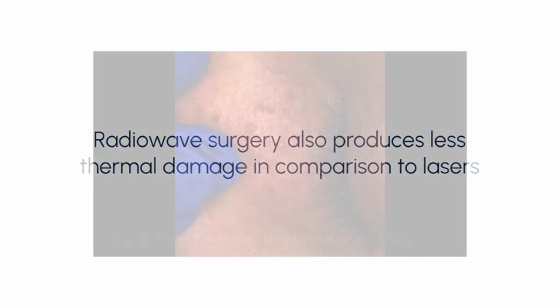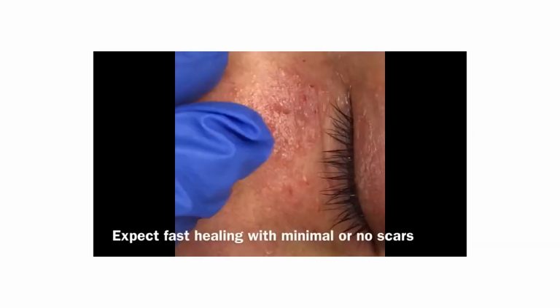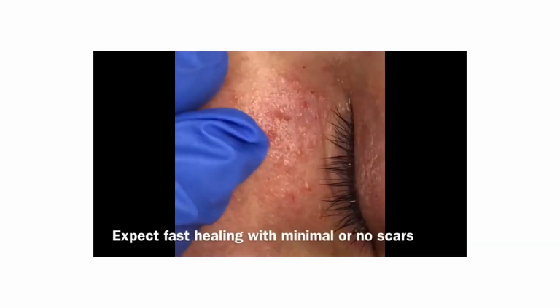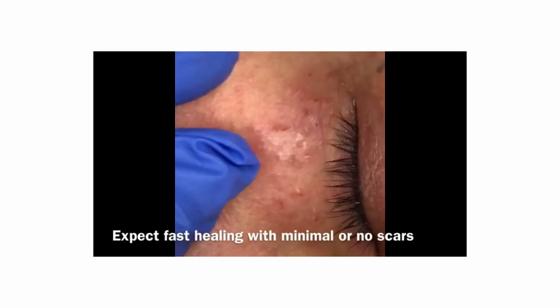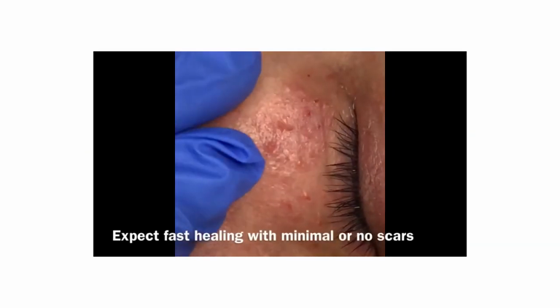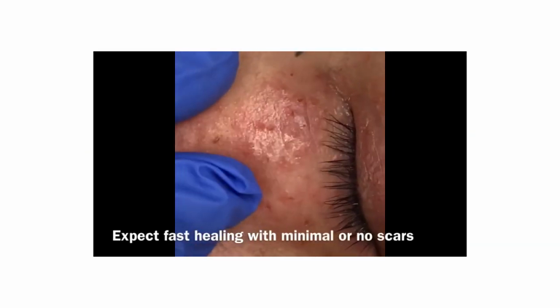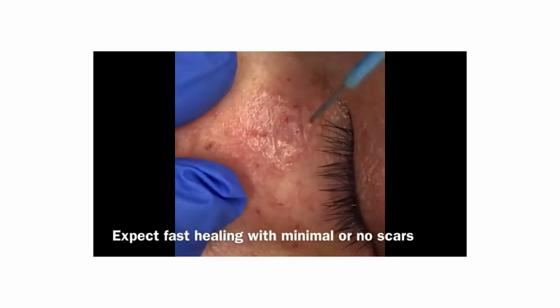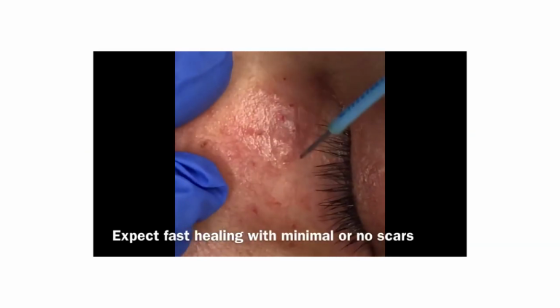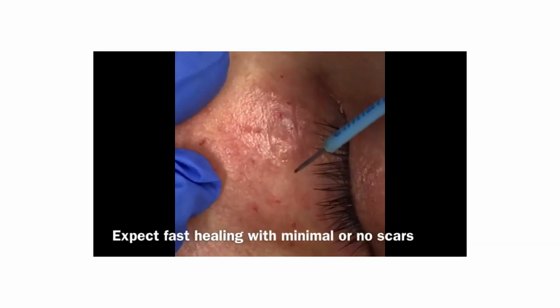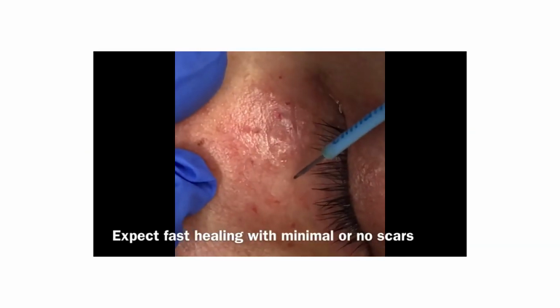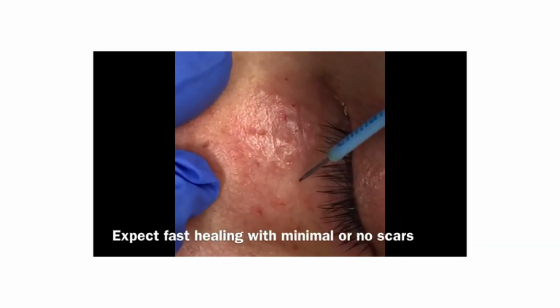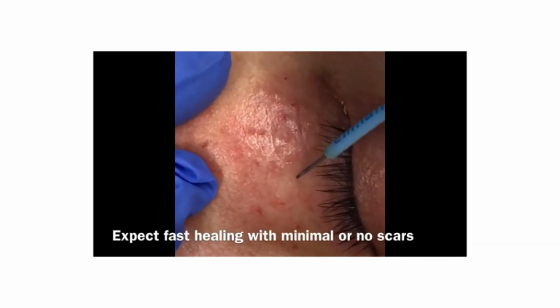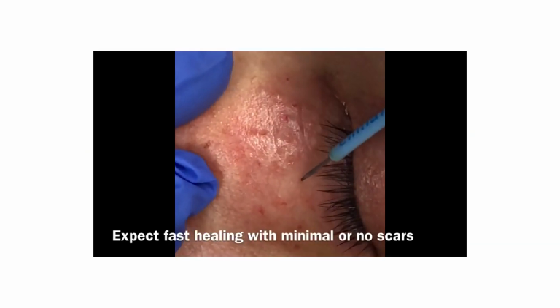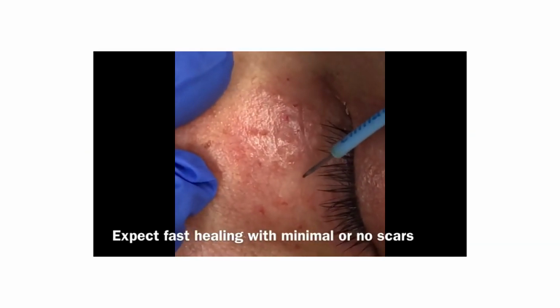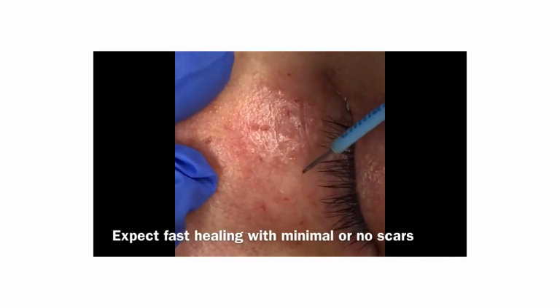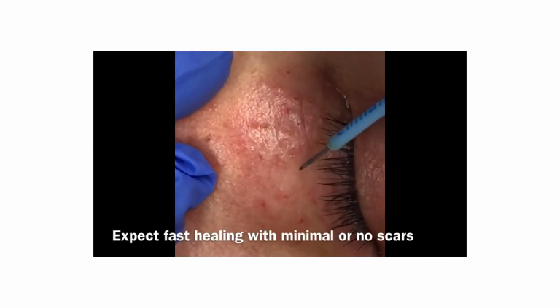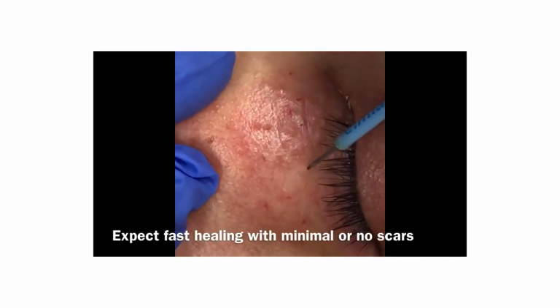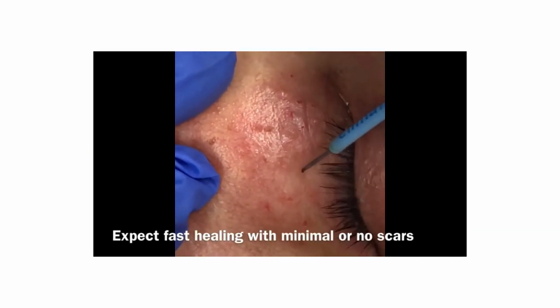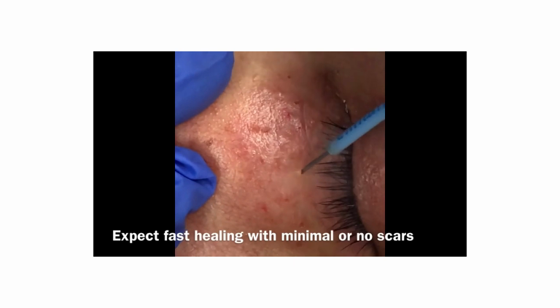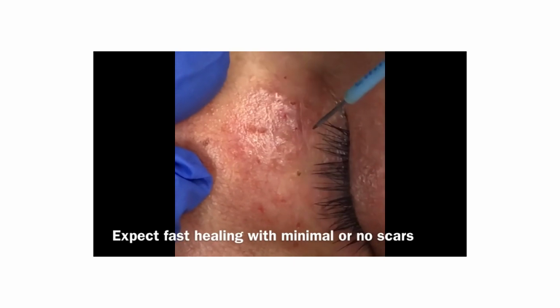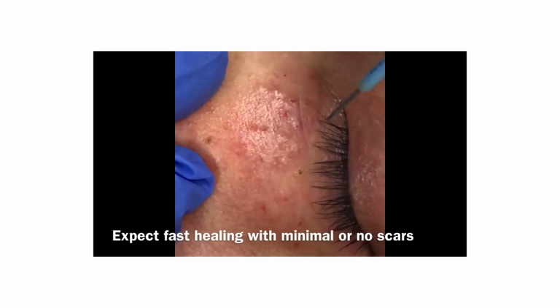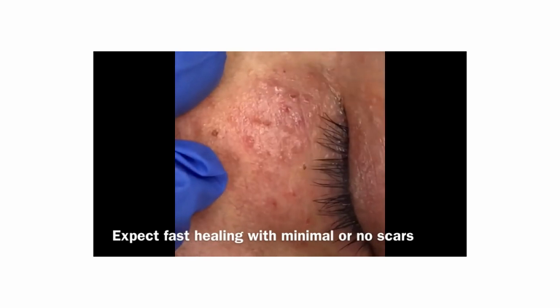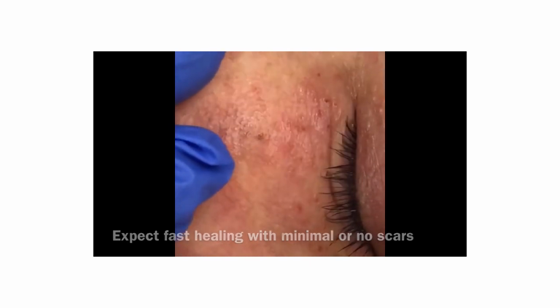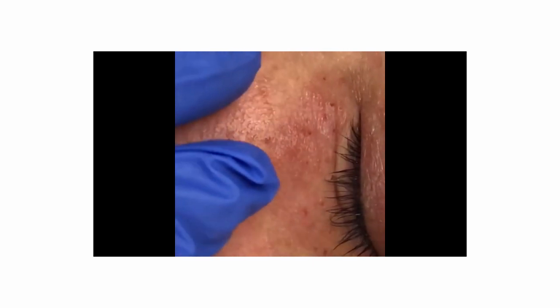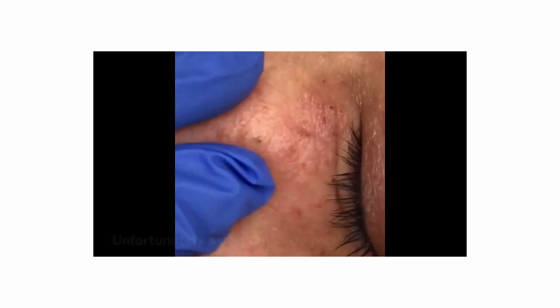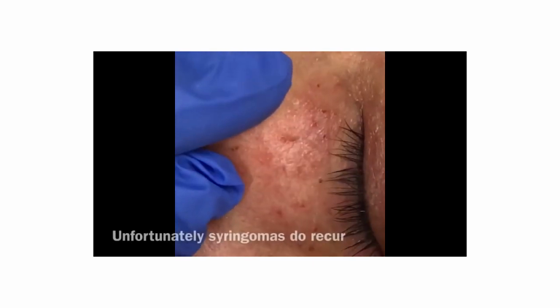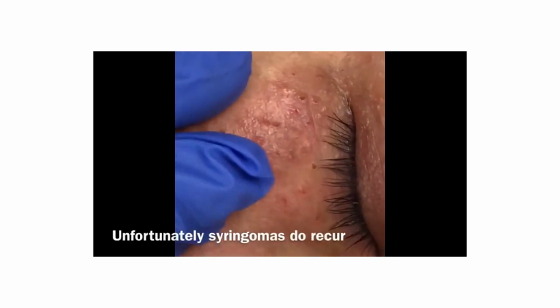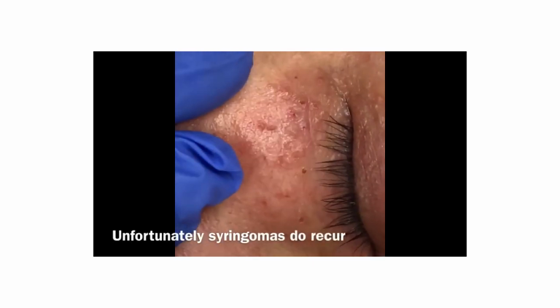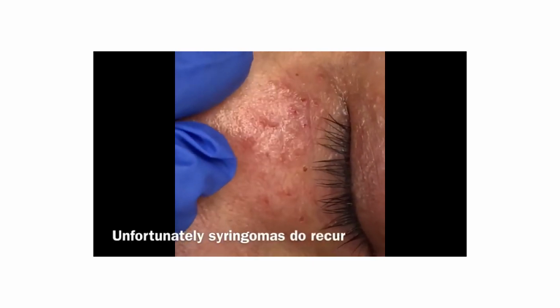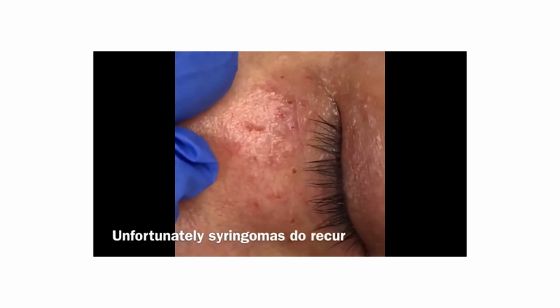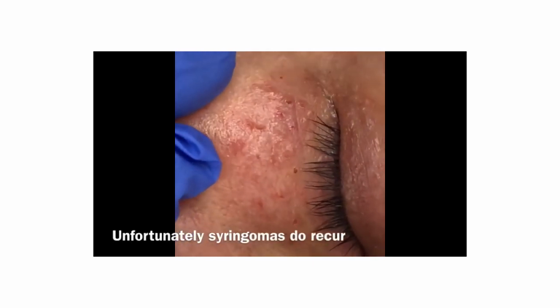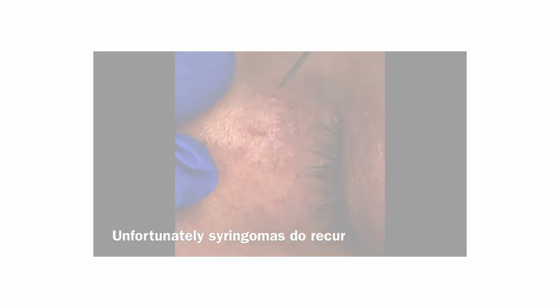Surgeatron is an ideal device for removal of syringomas. The pointed needle tip ensures precision ablation of each small lesion.